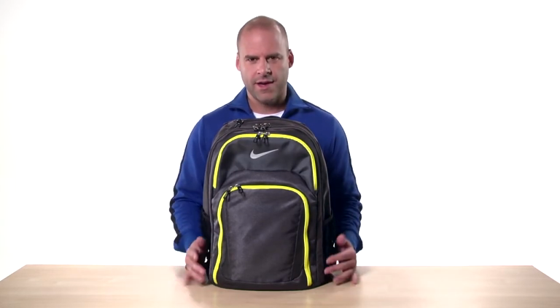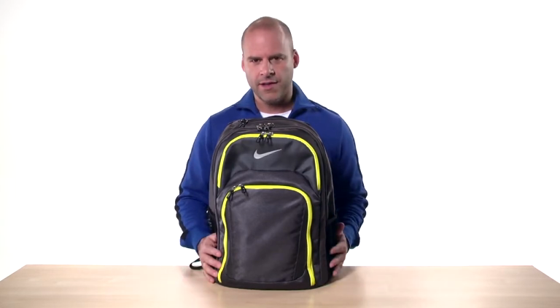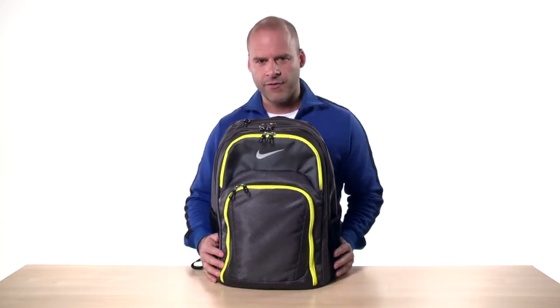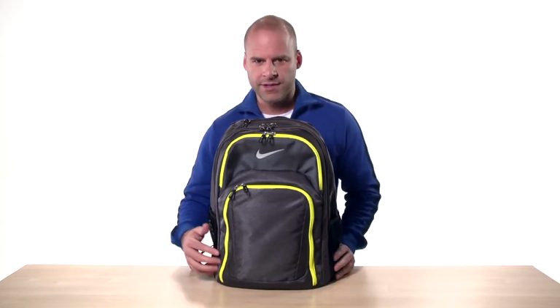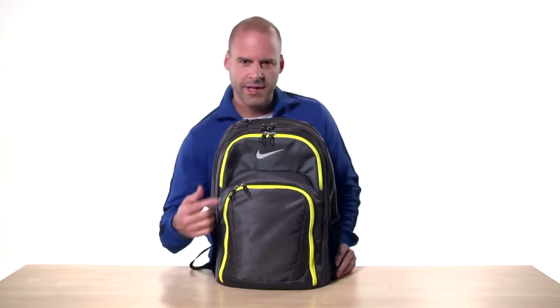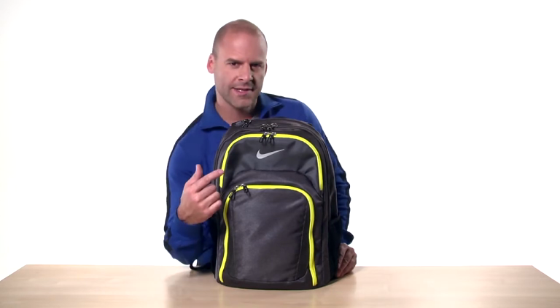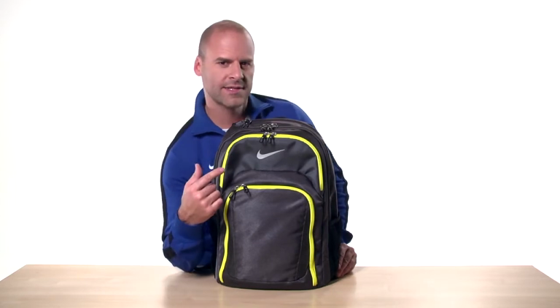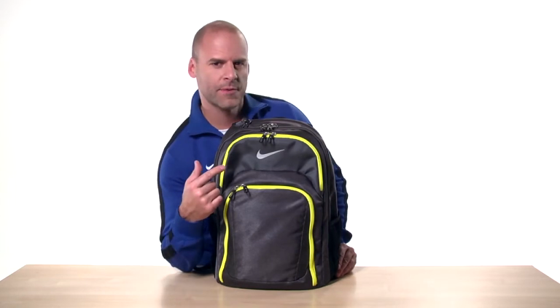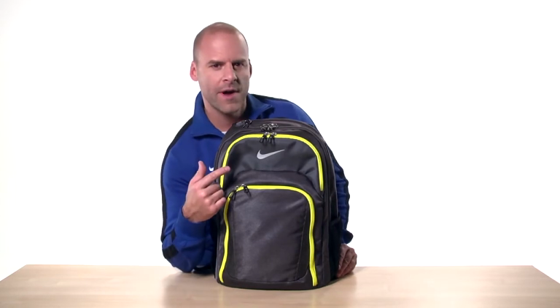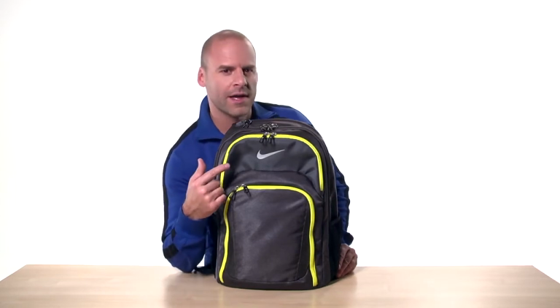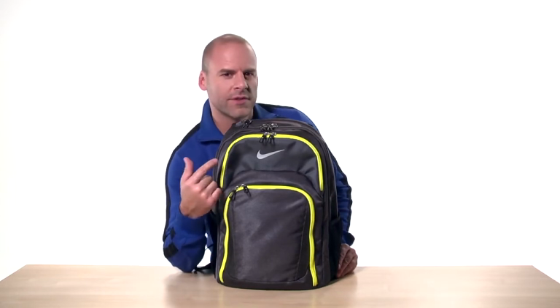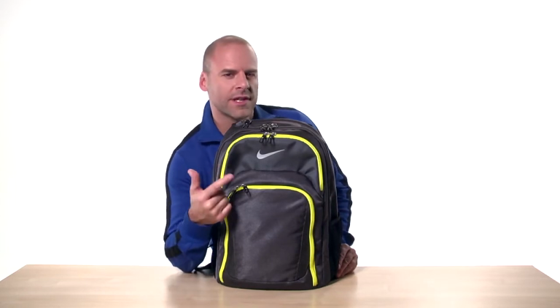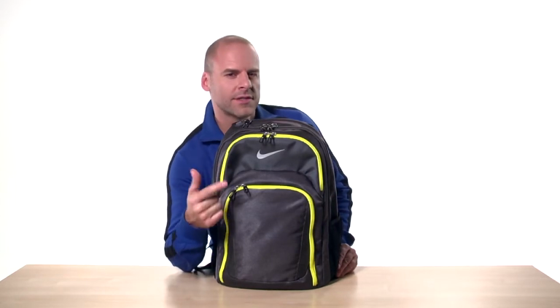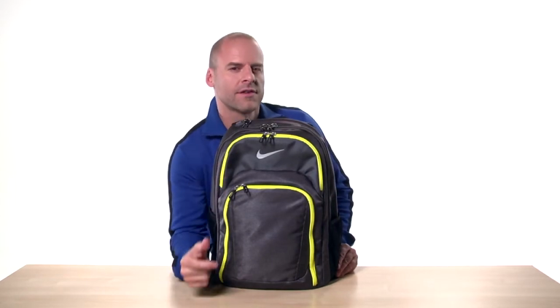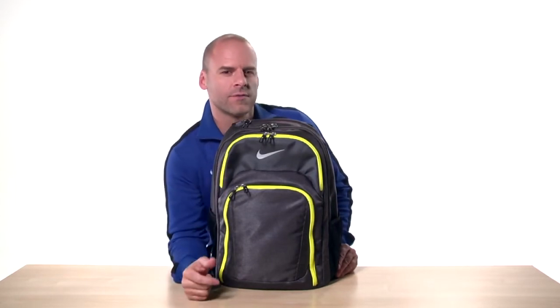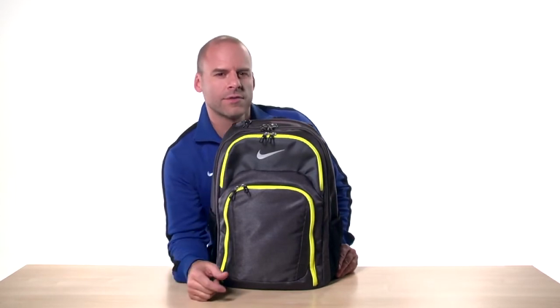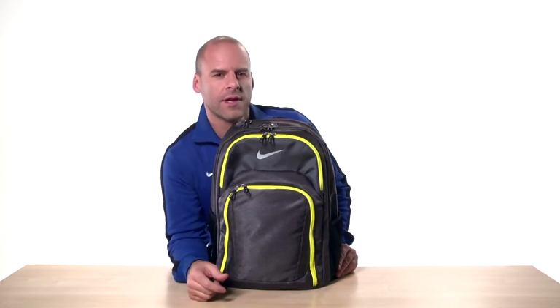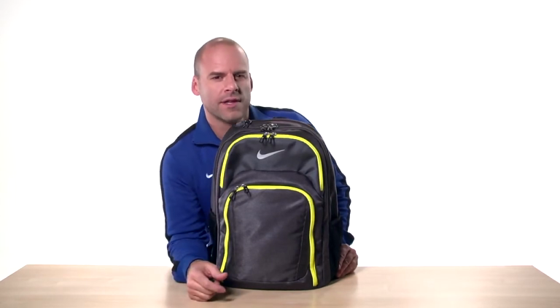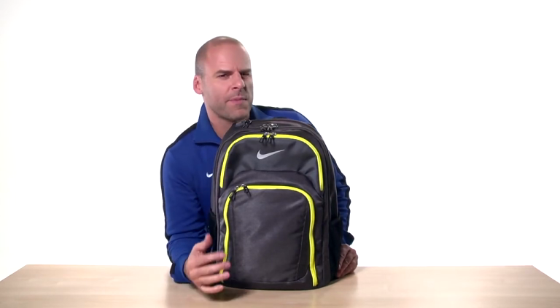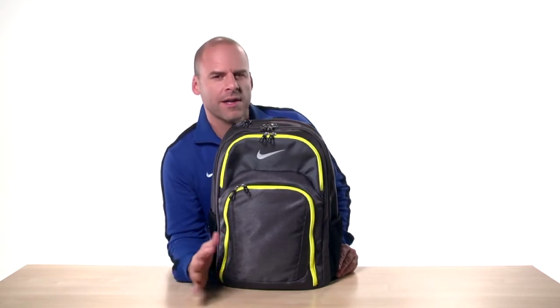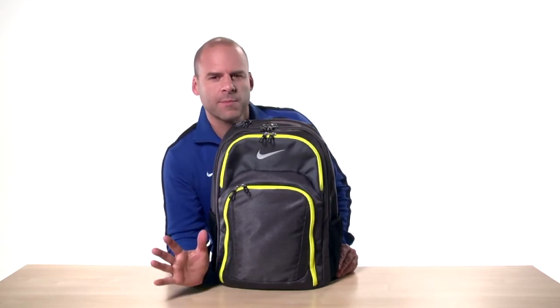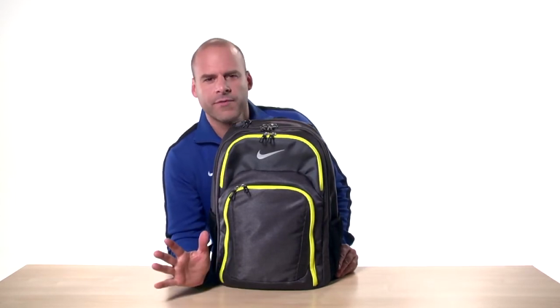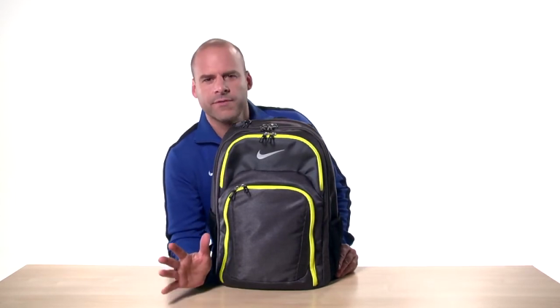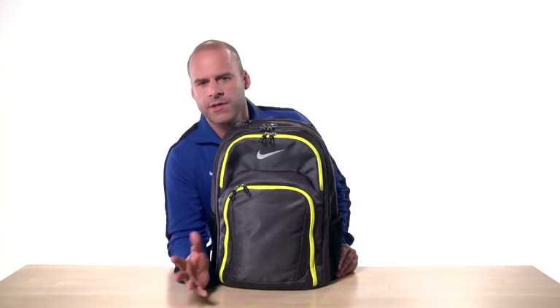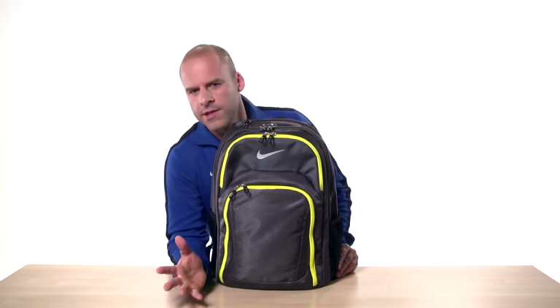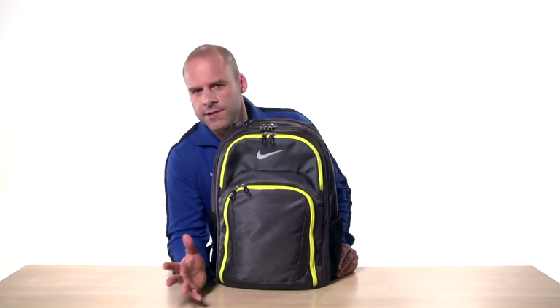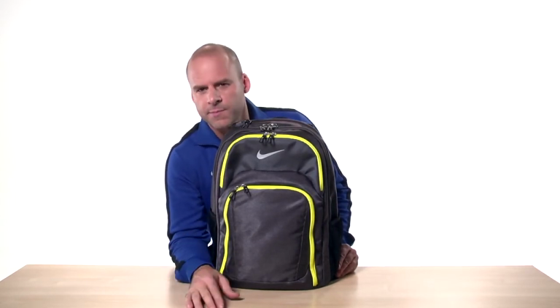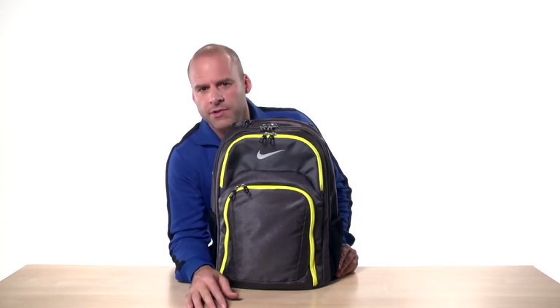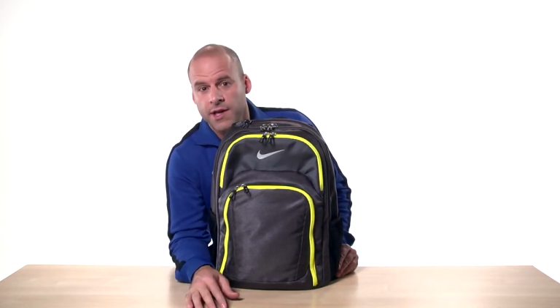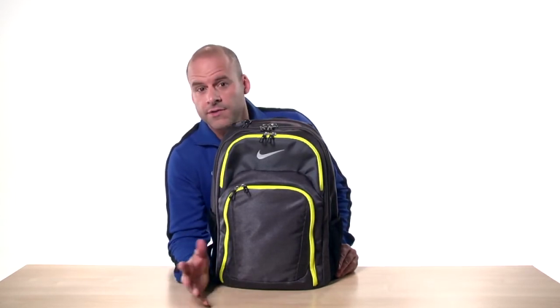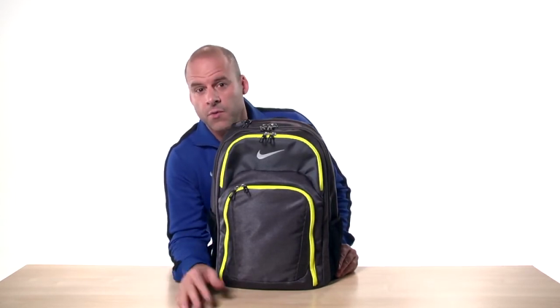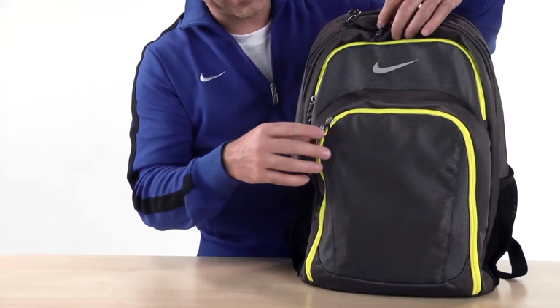On the front, it has a zippered pocket with the legendary swoosh. This pocket is perfect for your keys, spare change, or wallet.